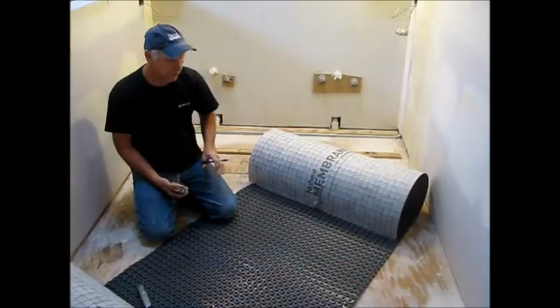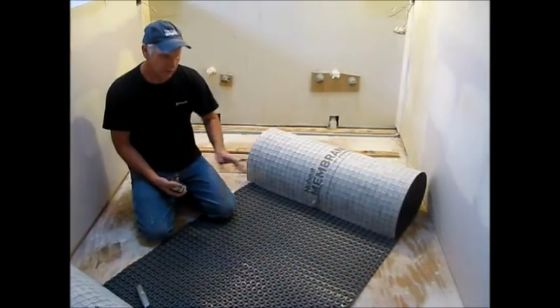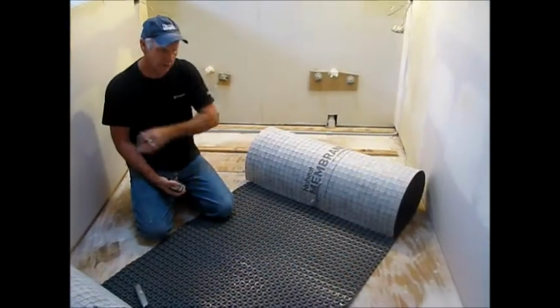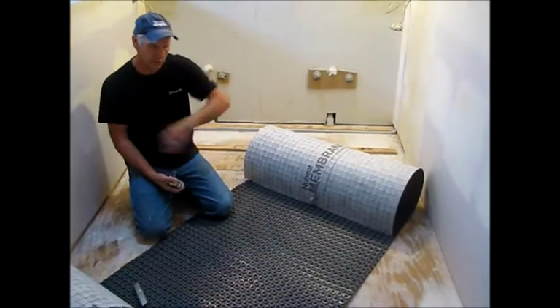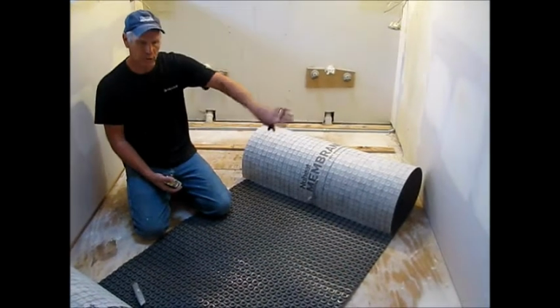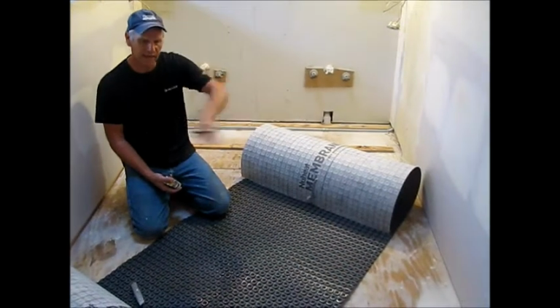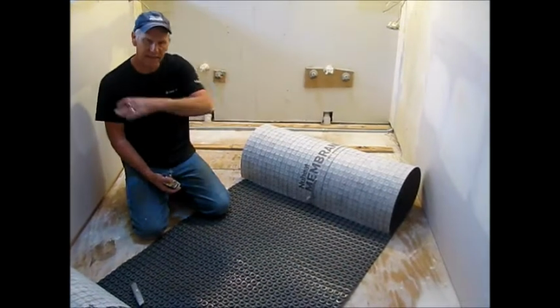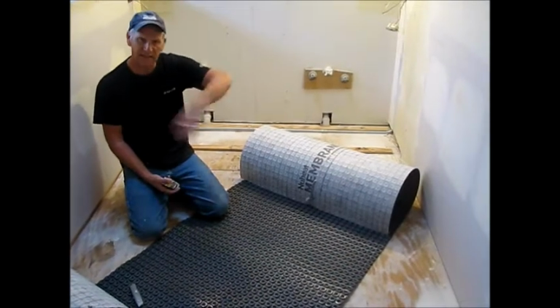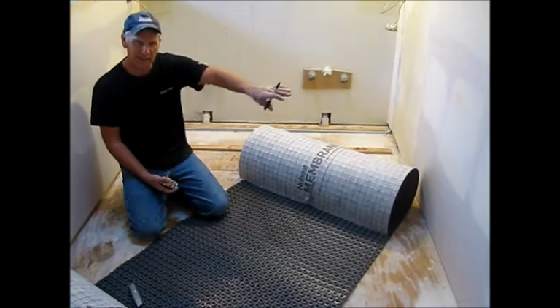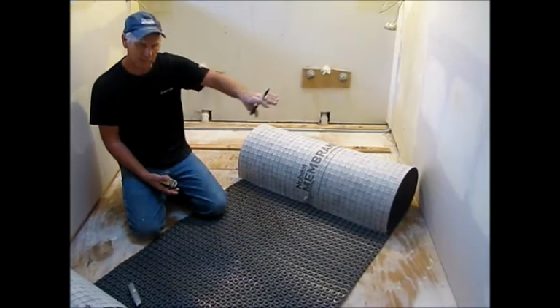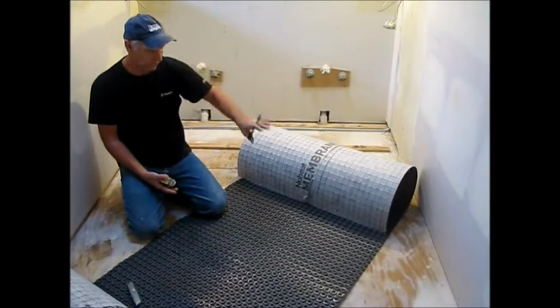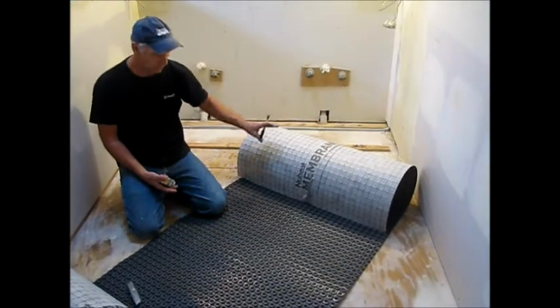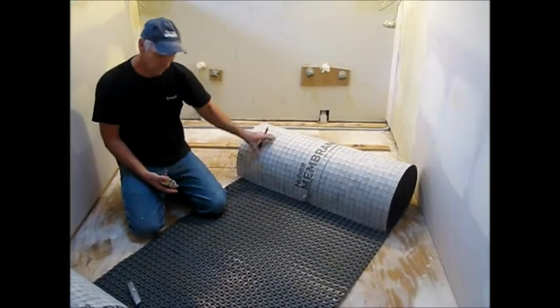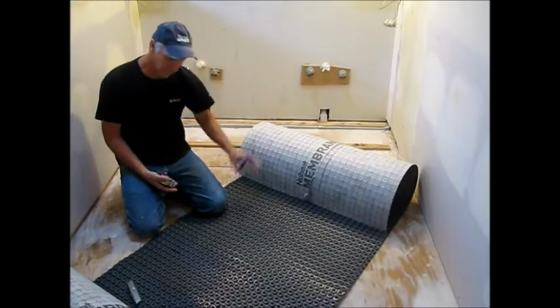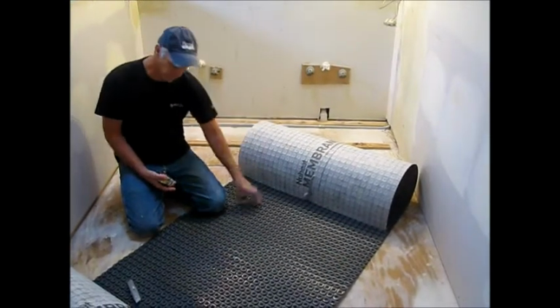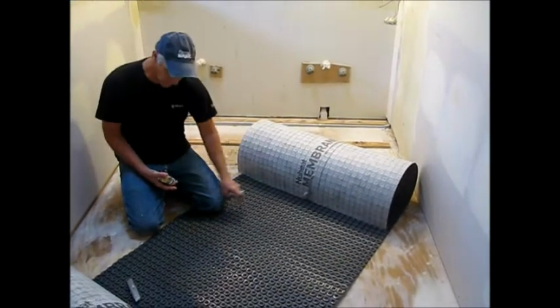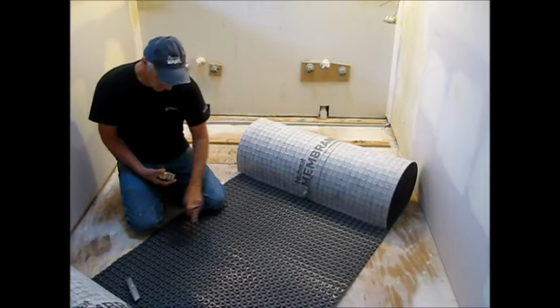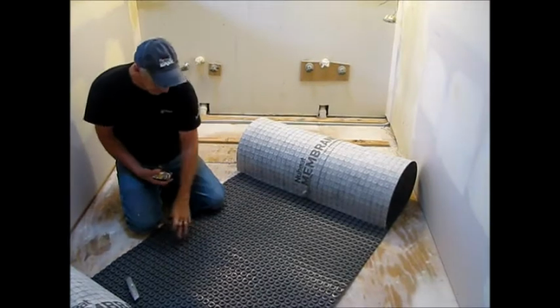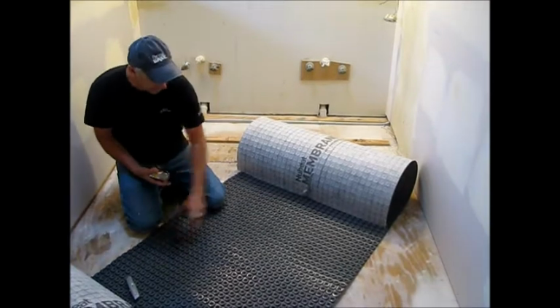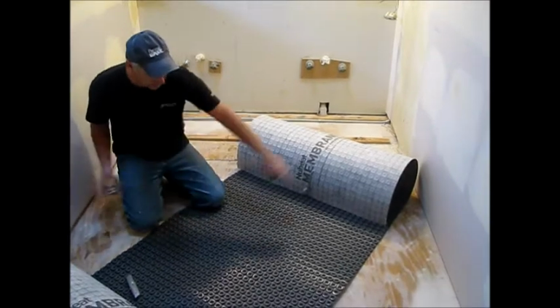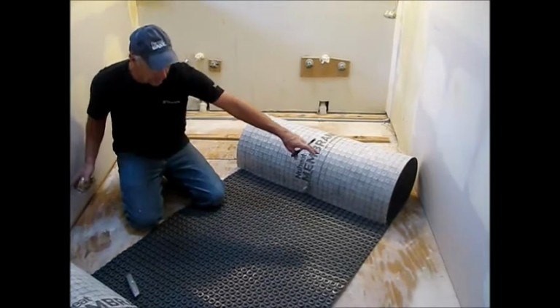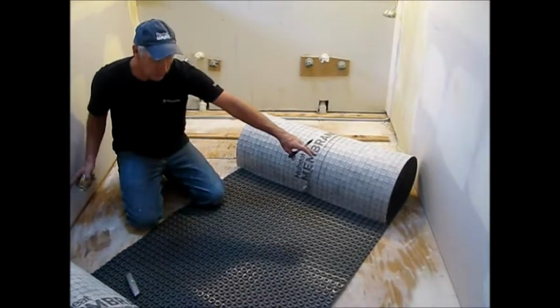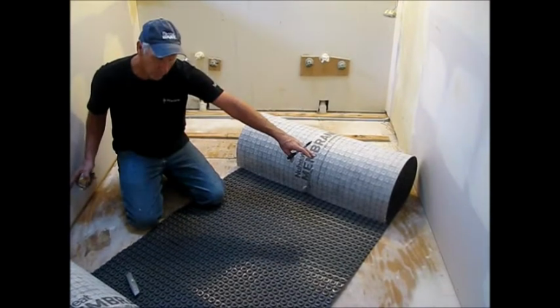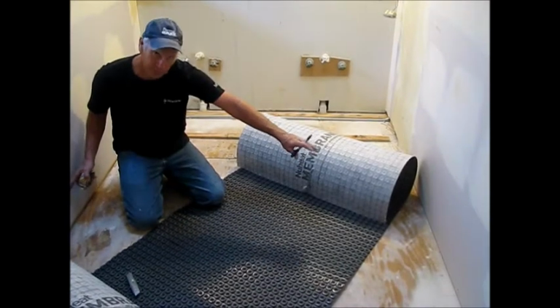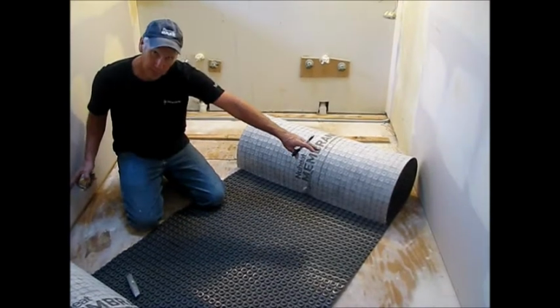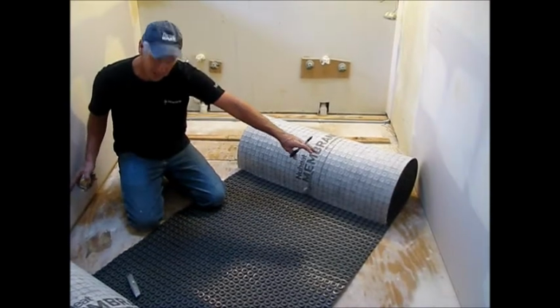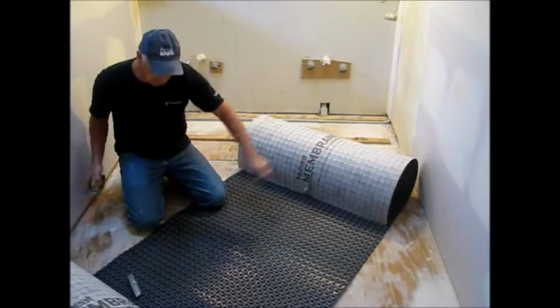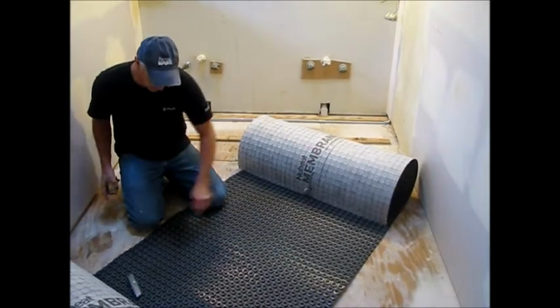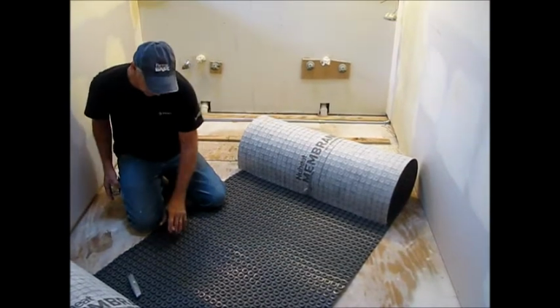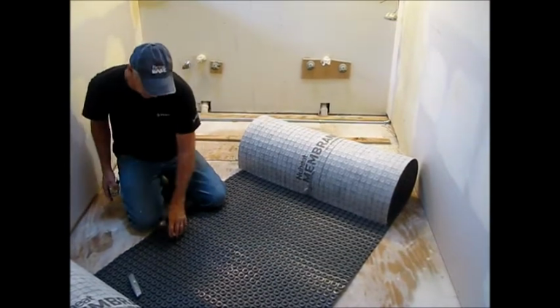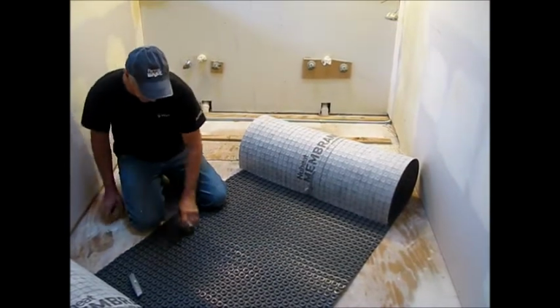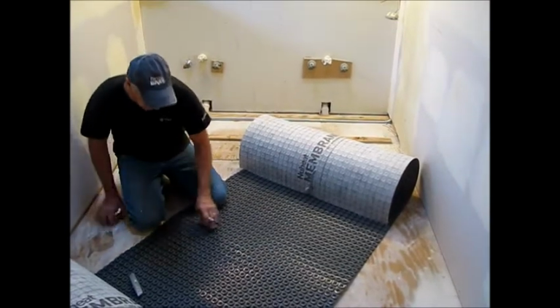The layout we're going to be using here, we're going to go side to side with the membrane. I've already measured my walls — we've got 72 inches, and I've got a mark here.